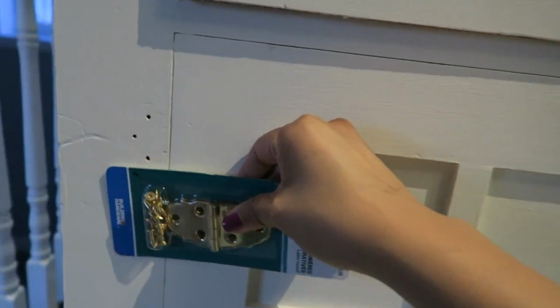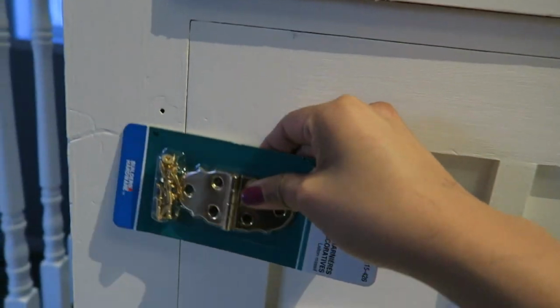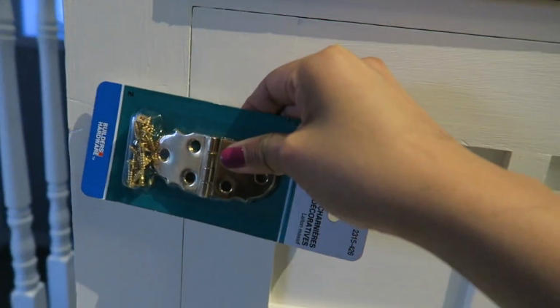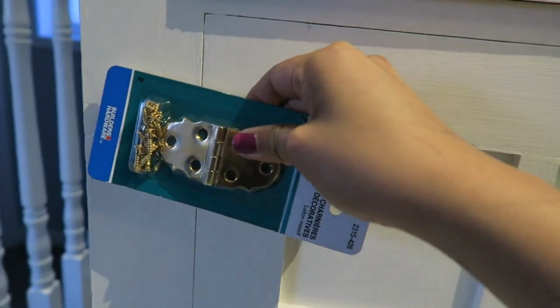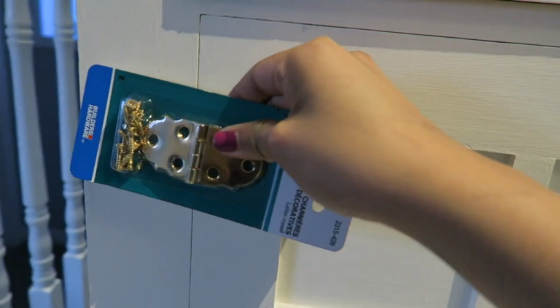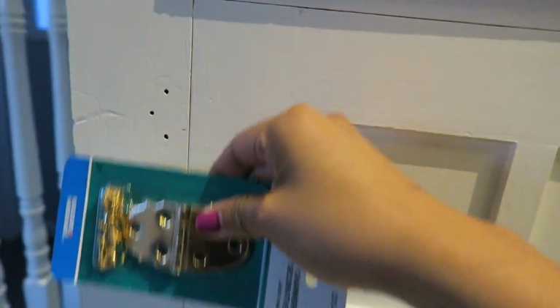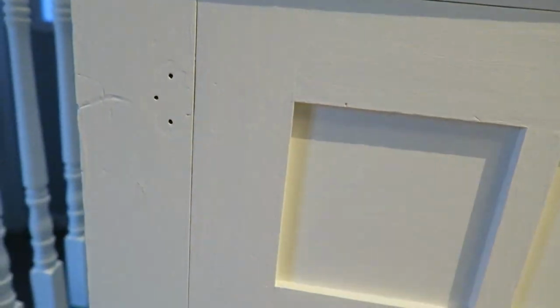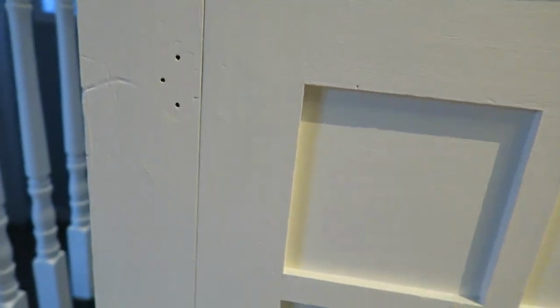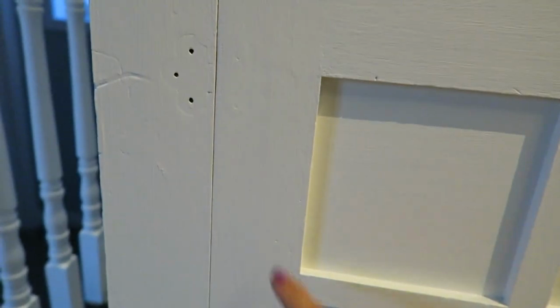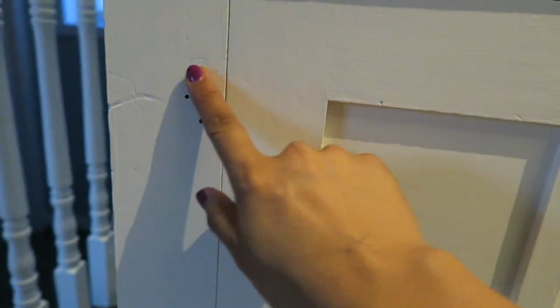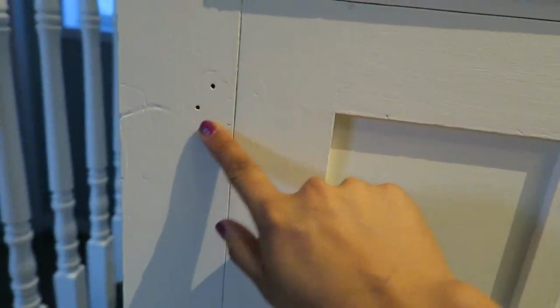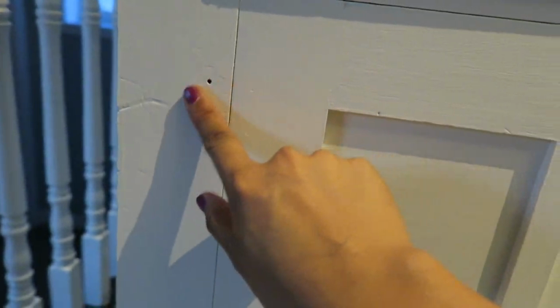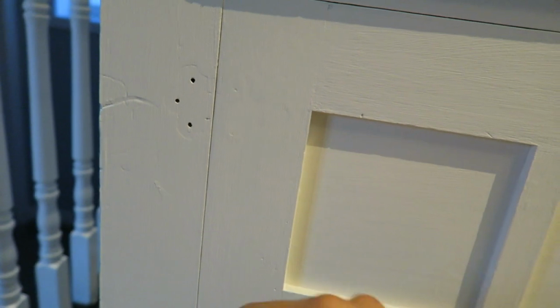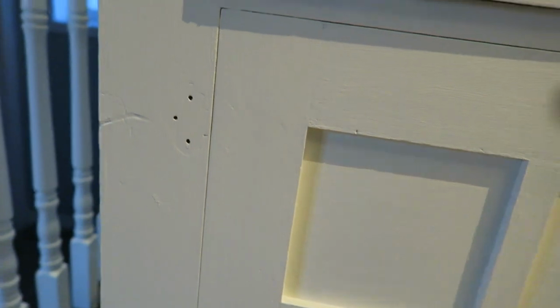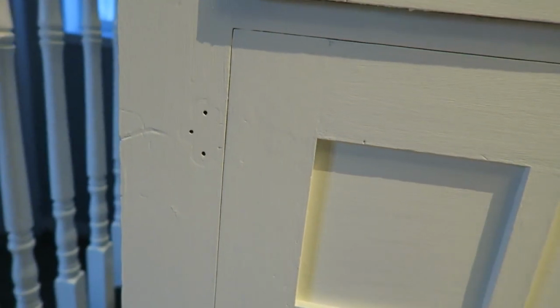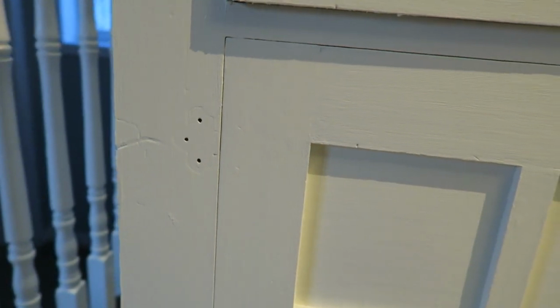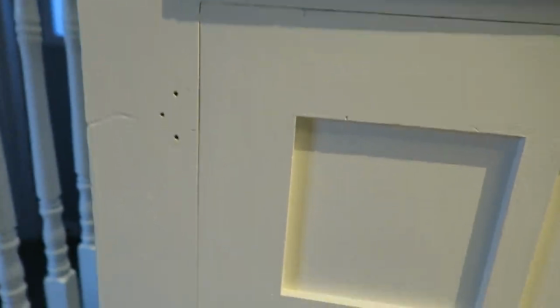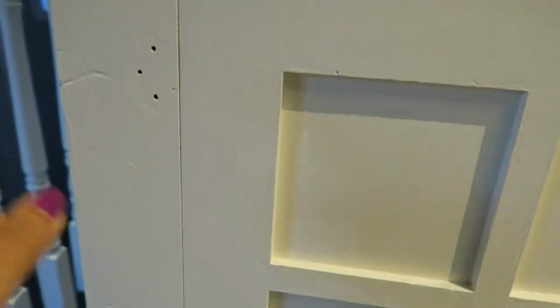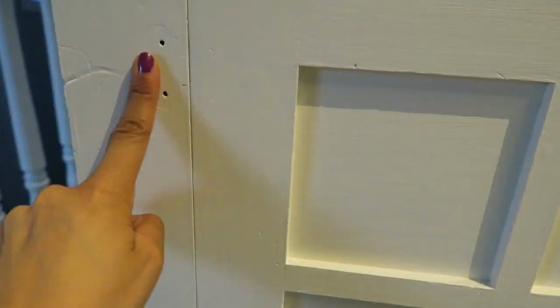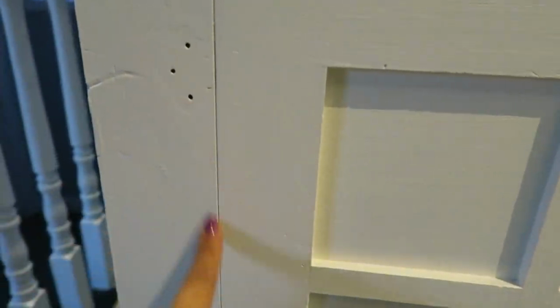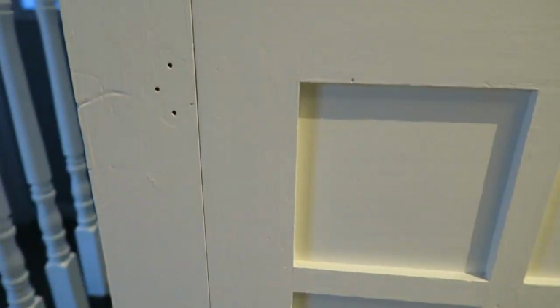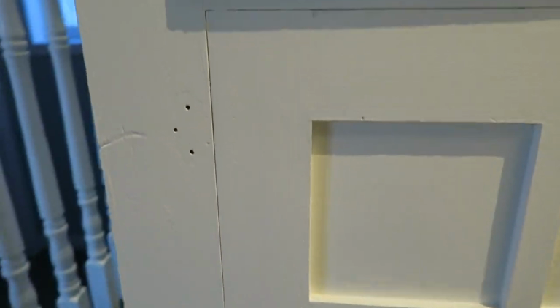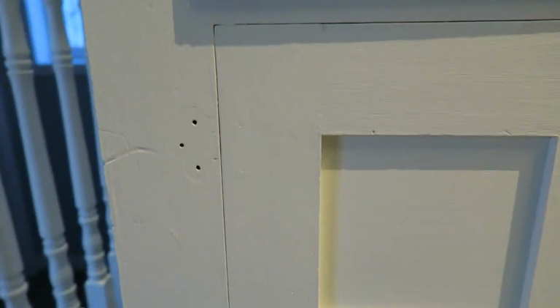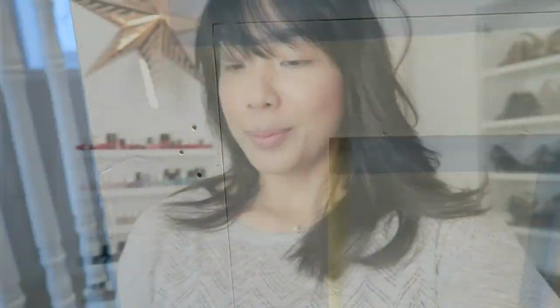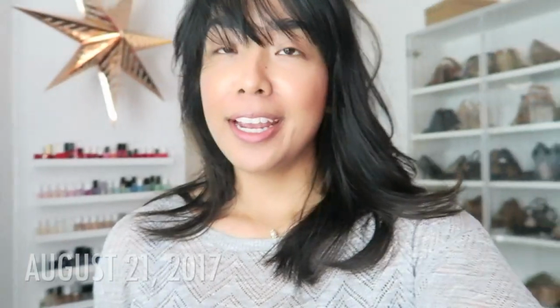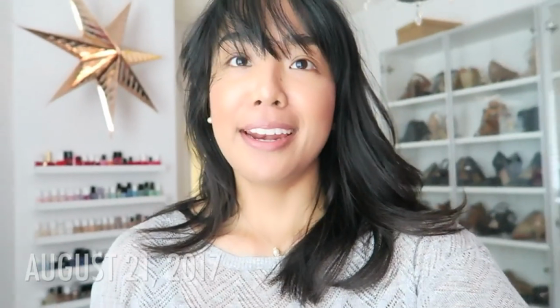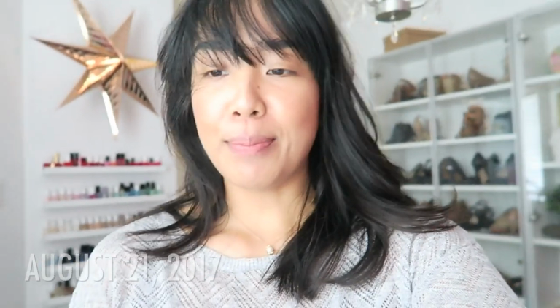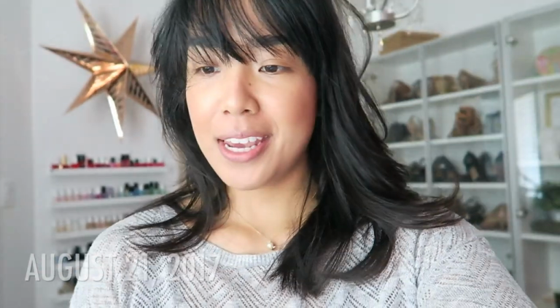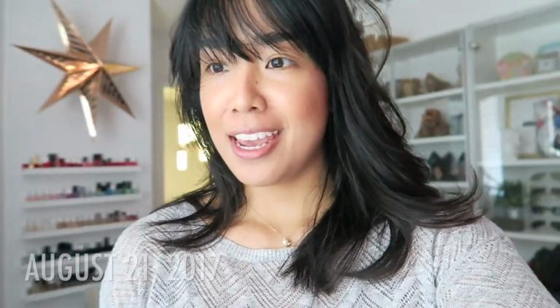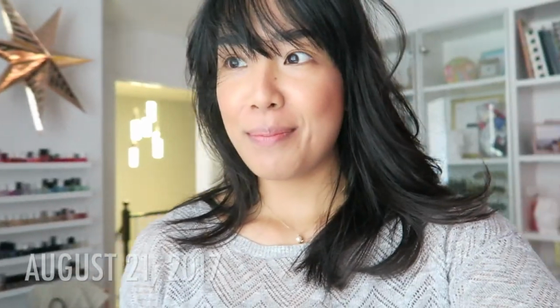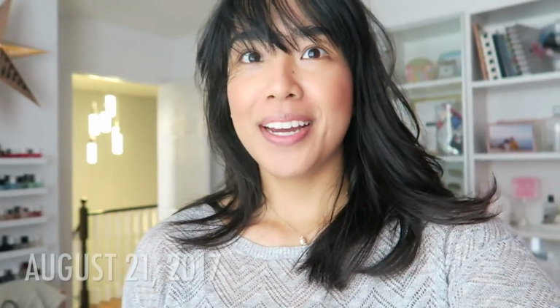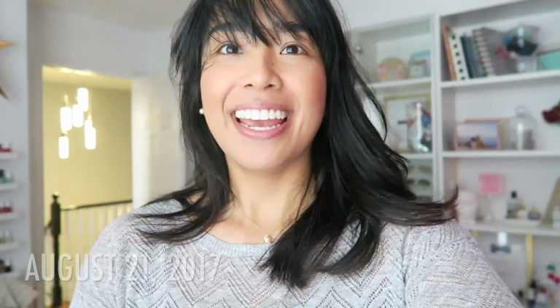I'm going to put the hinges right here — hopefully these holes work out well, if not I'm going to have to fill them in.